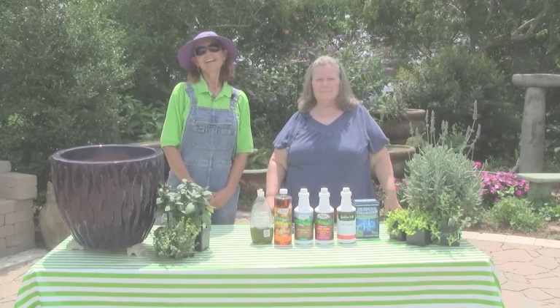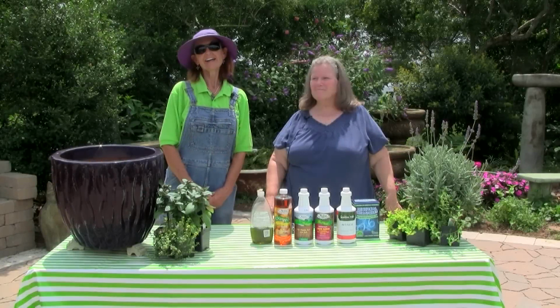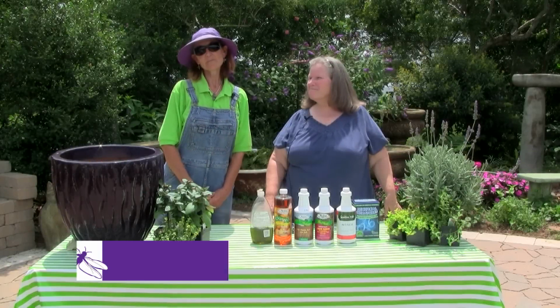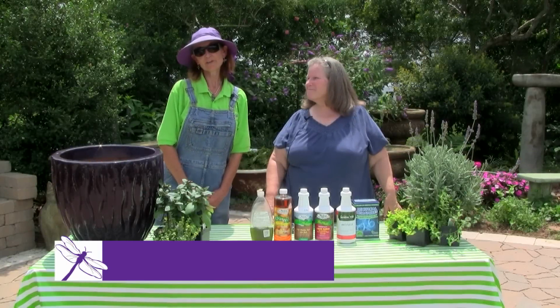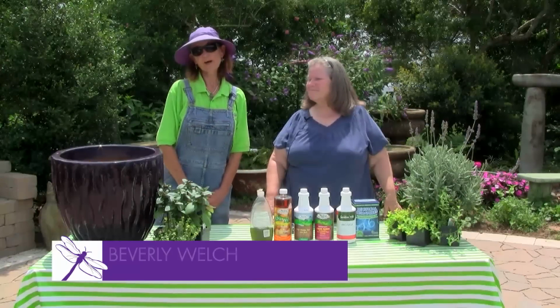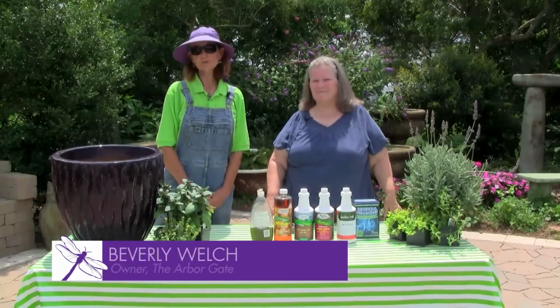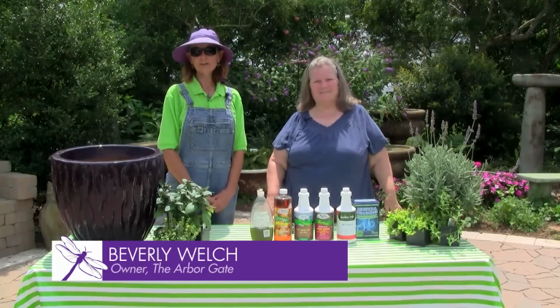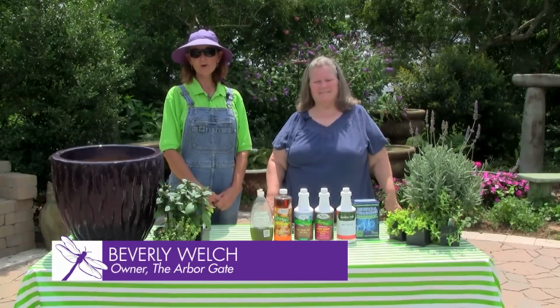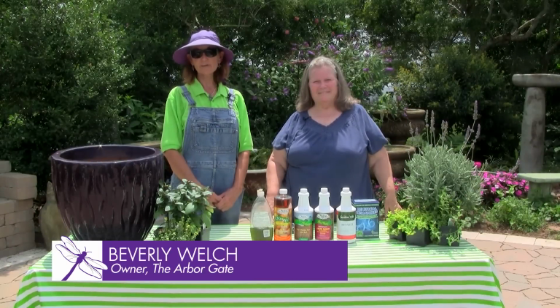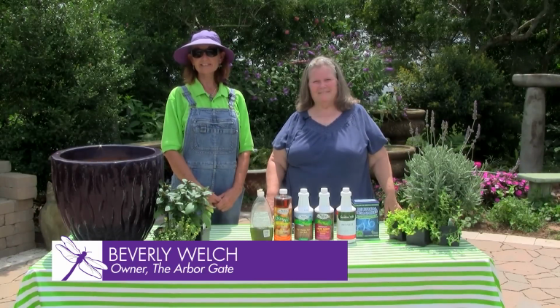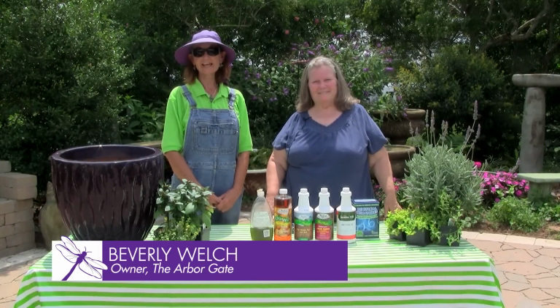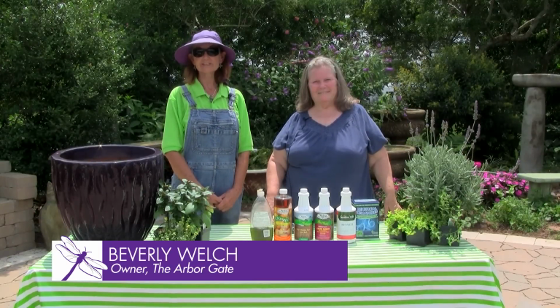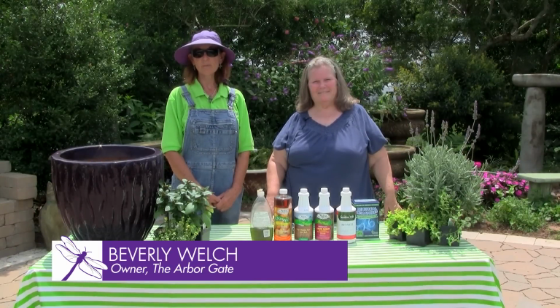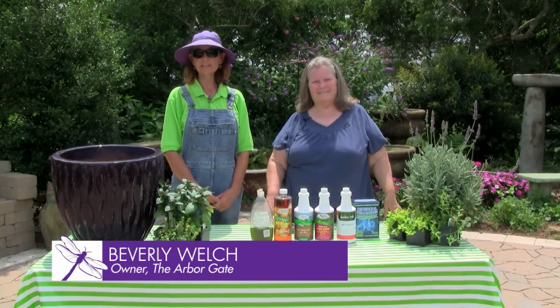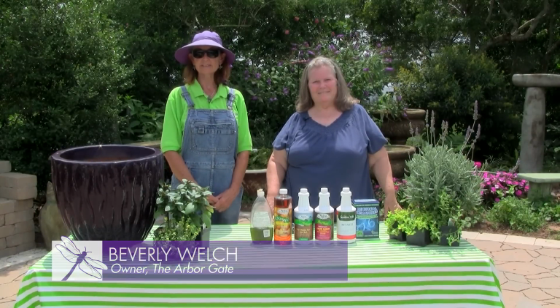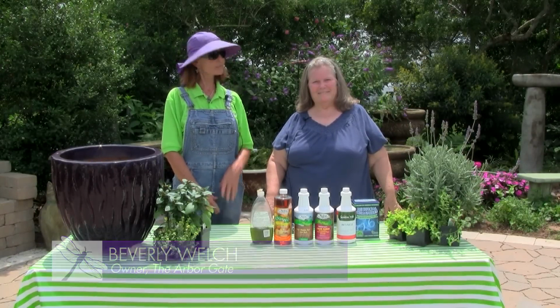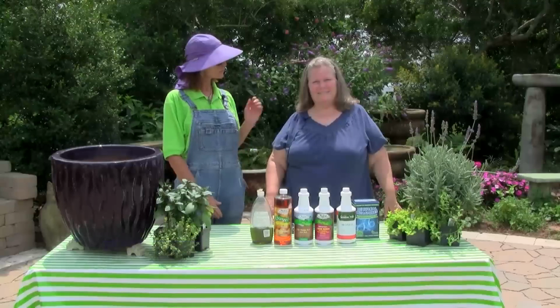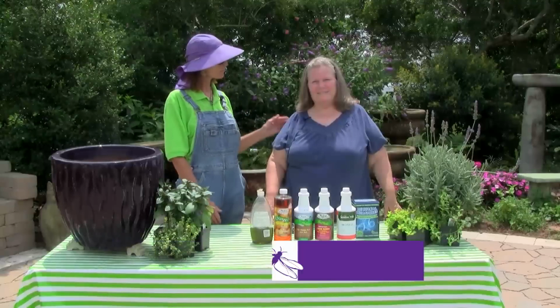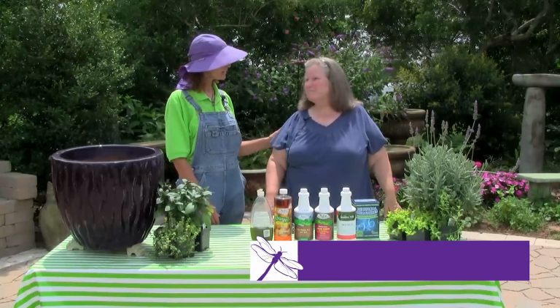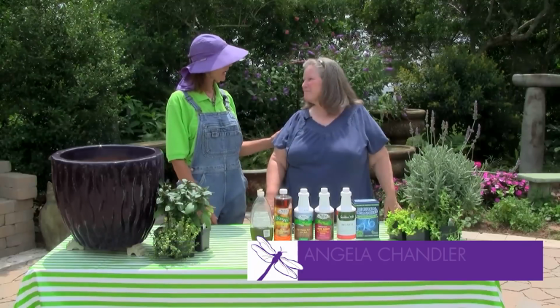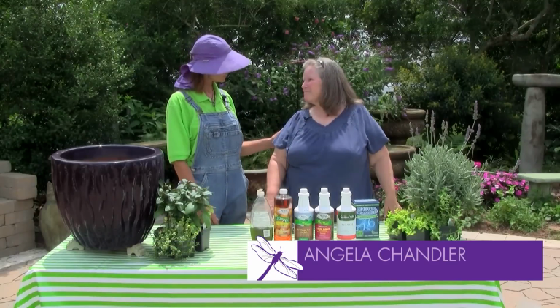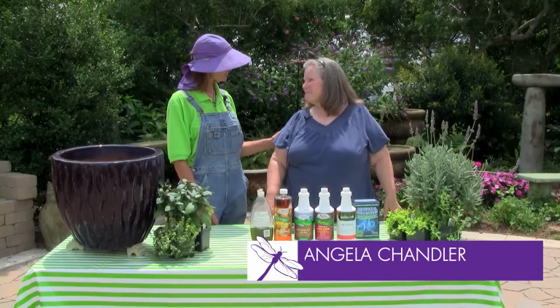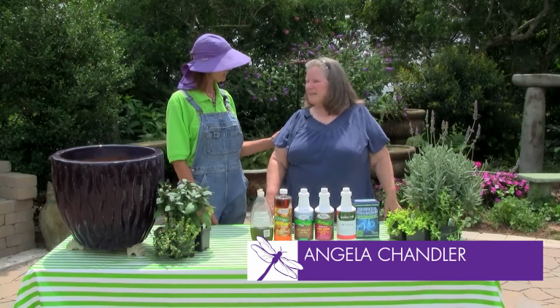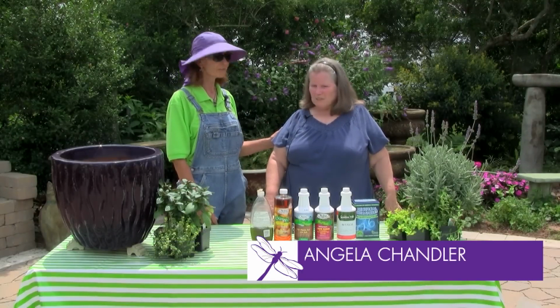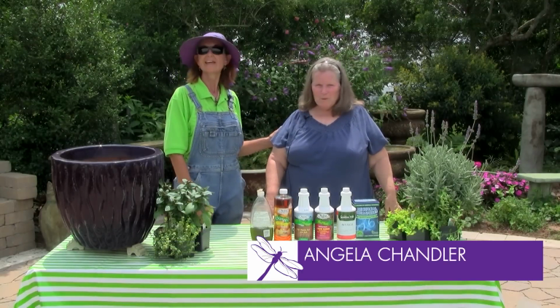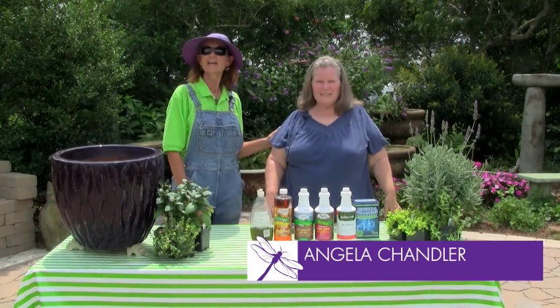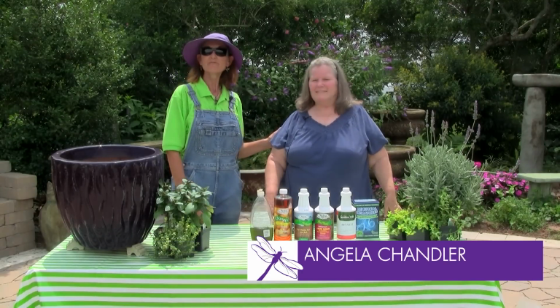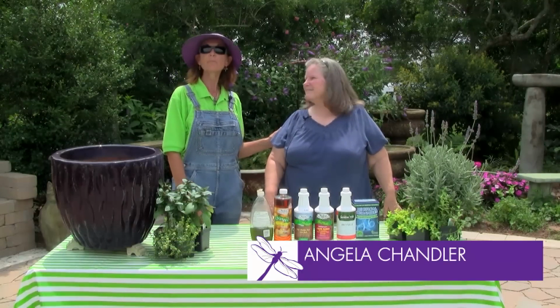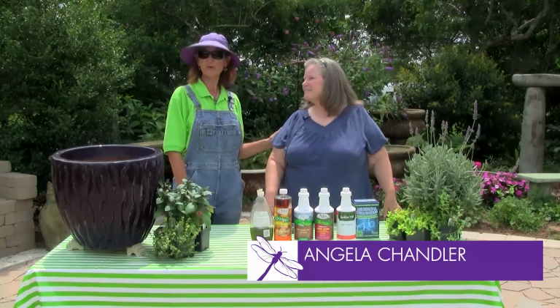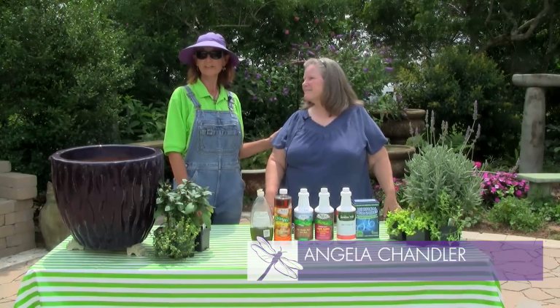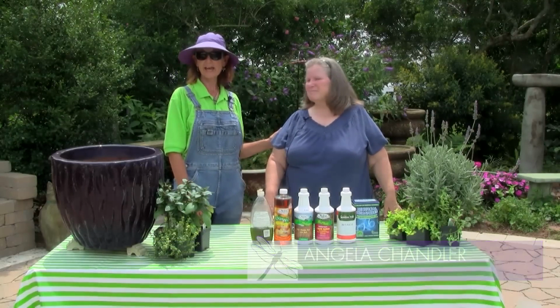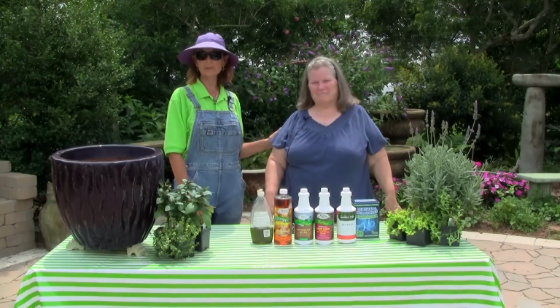Hi, I'm Beverly Welch. We're here at the Arbor Gate today in Tomball, Texas with our dear friend Angela Chandler. Good morning. From the Garden Academy.